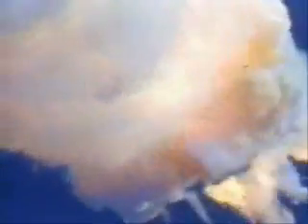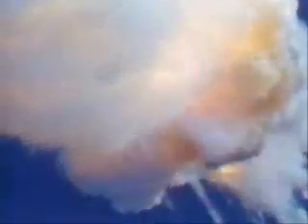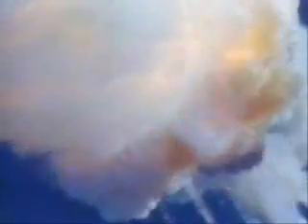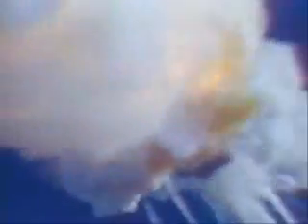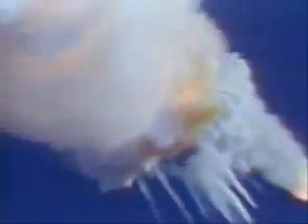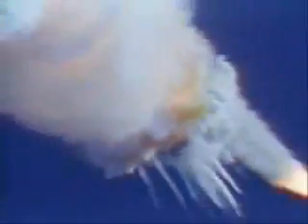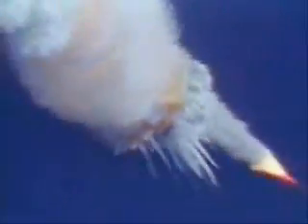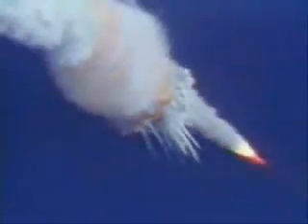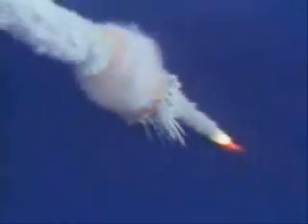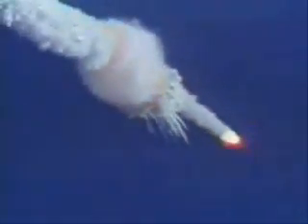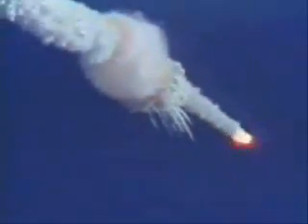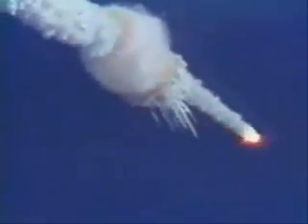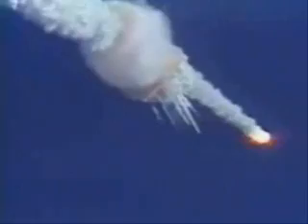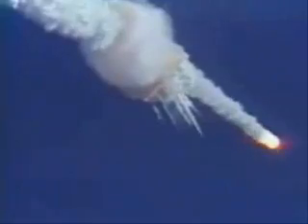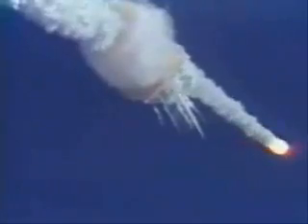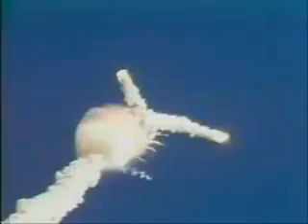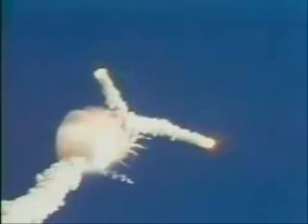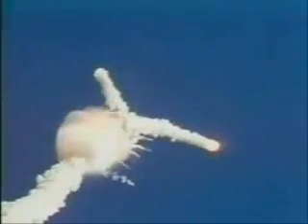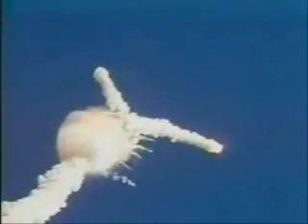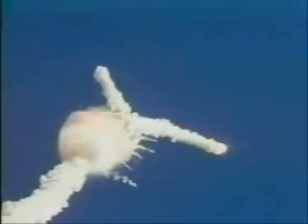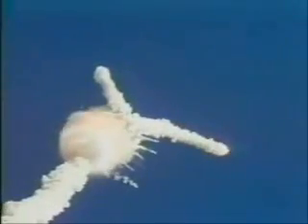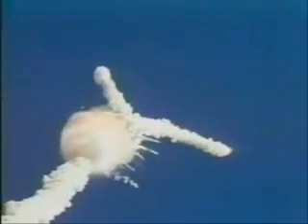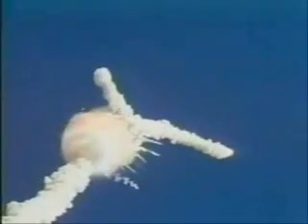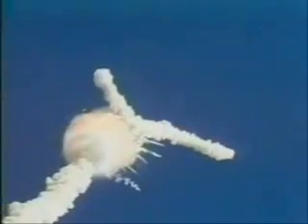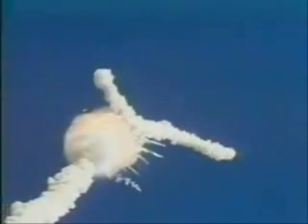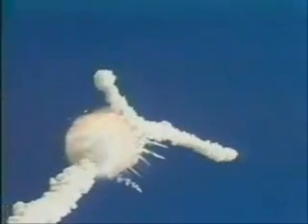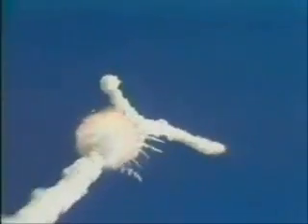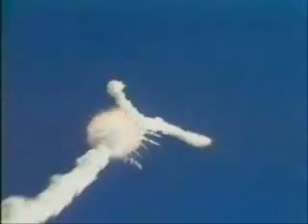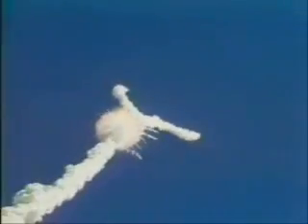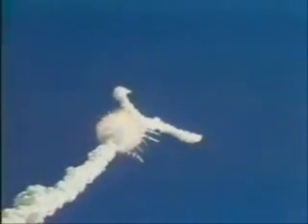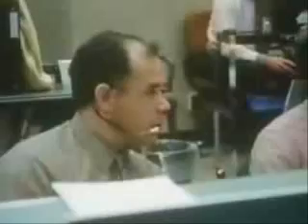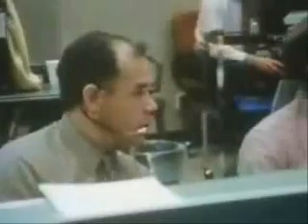Velocity 2,257 feet per second, altitude 9 nautical miles, downrange distance 7 nautical miles.